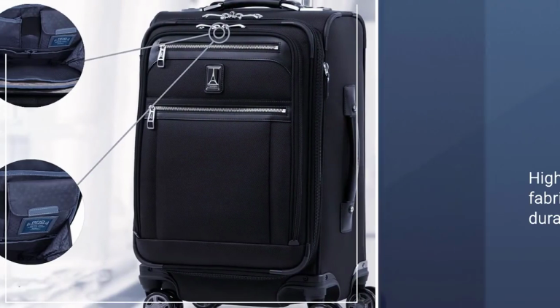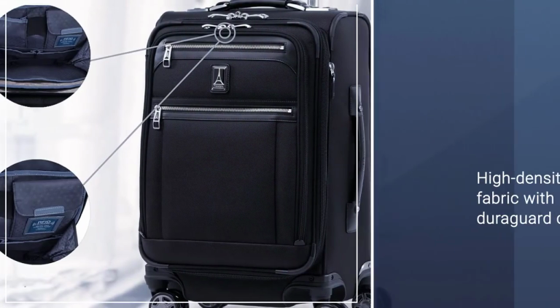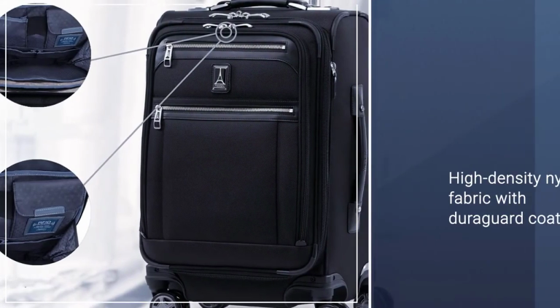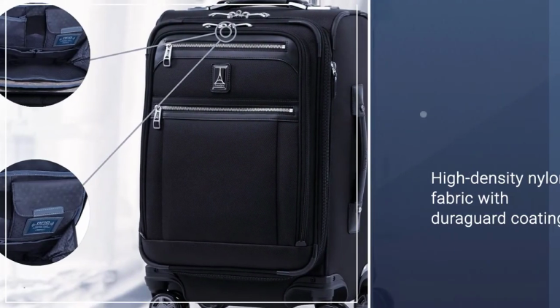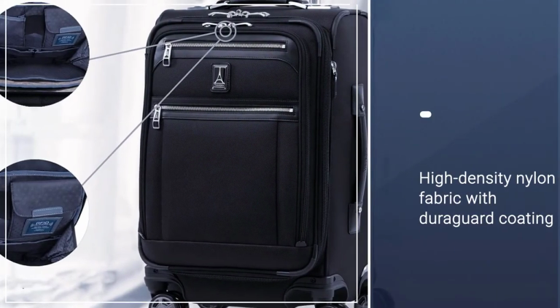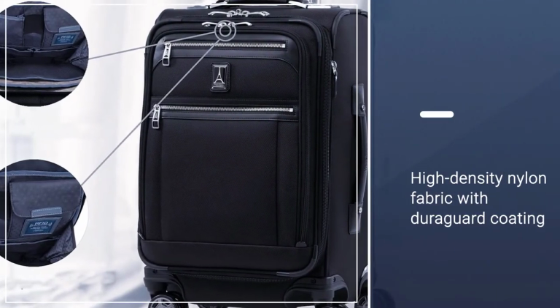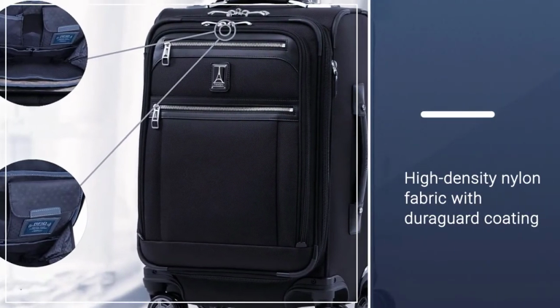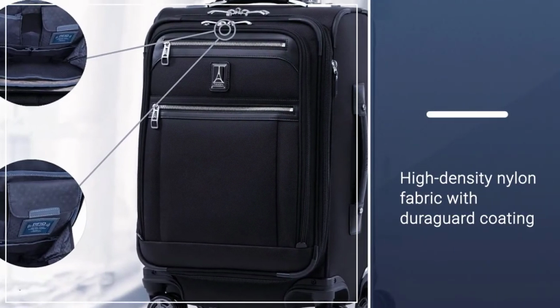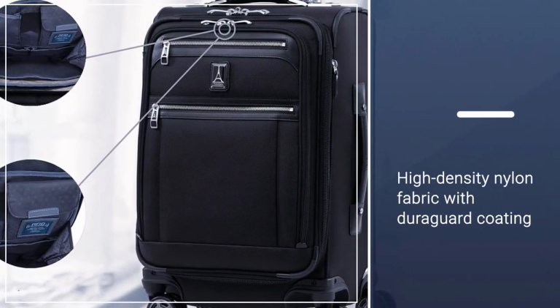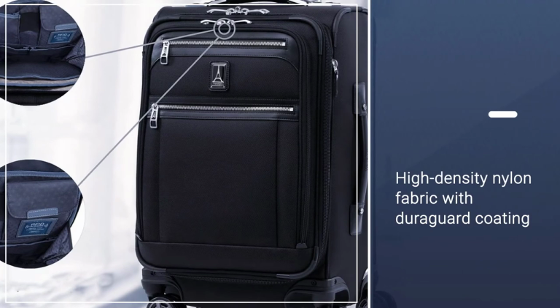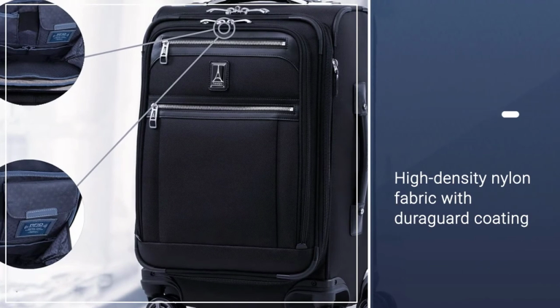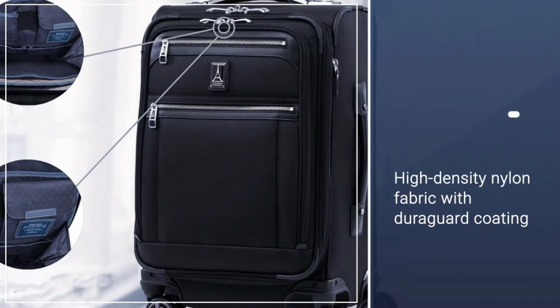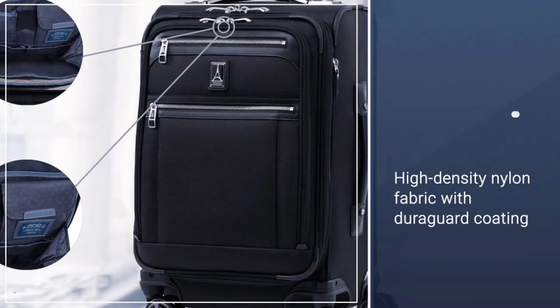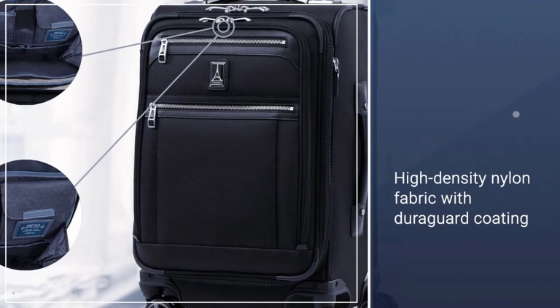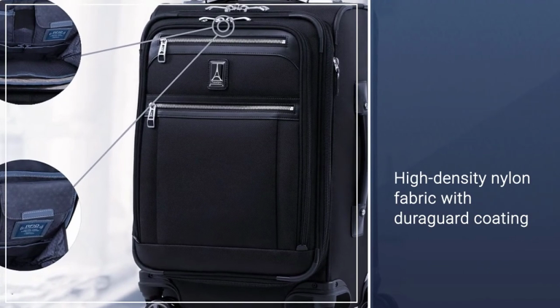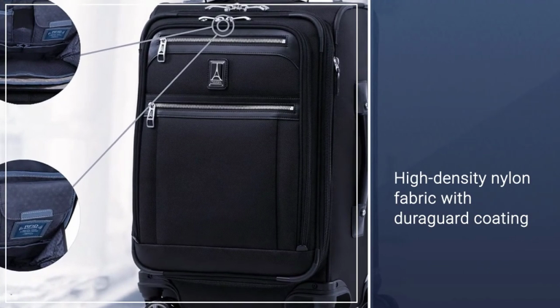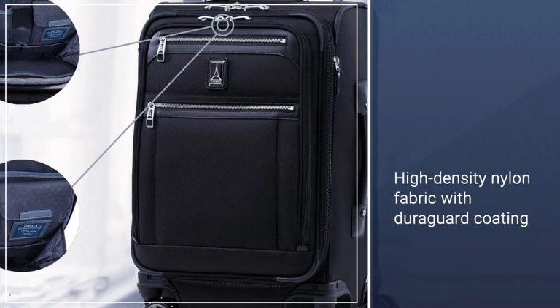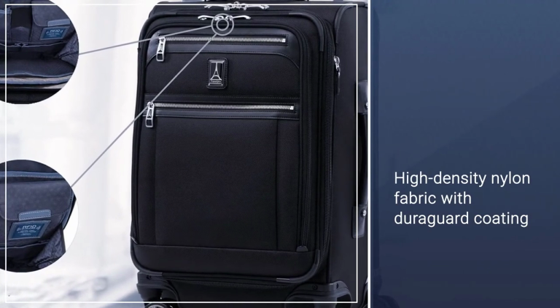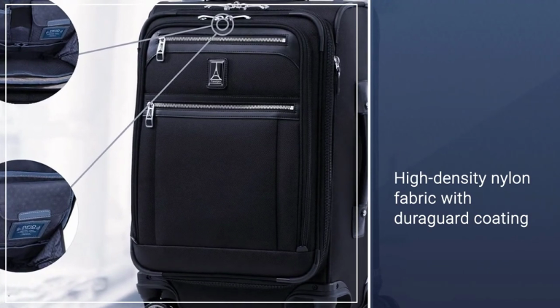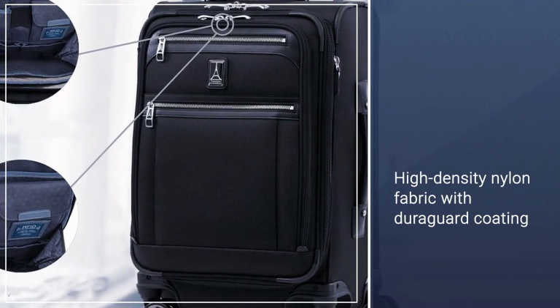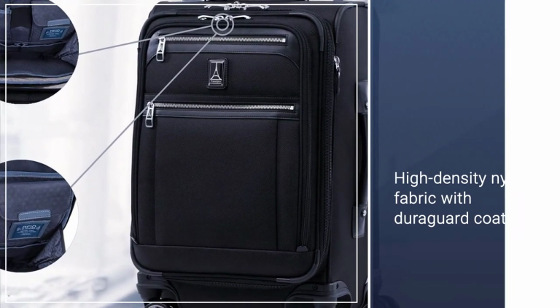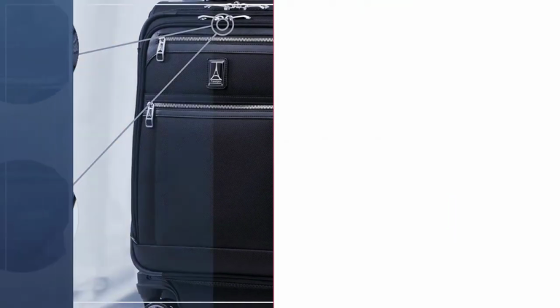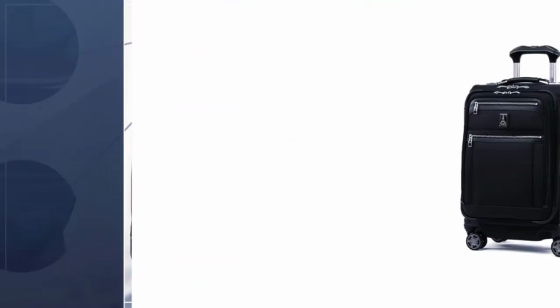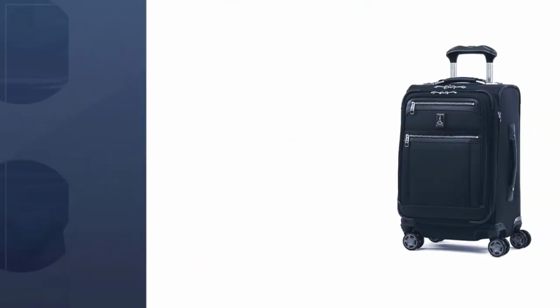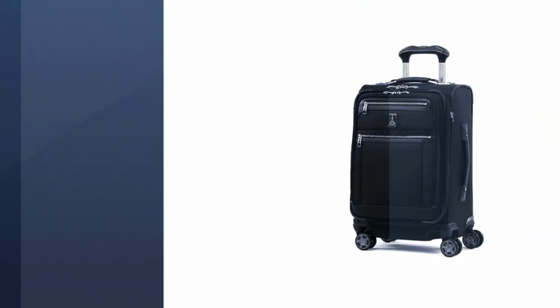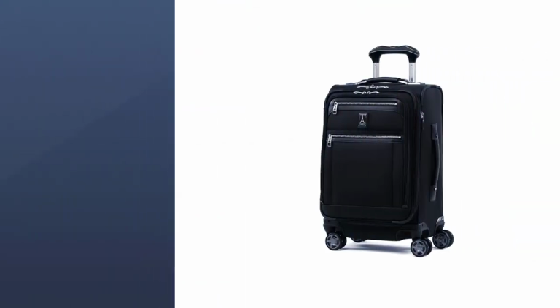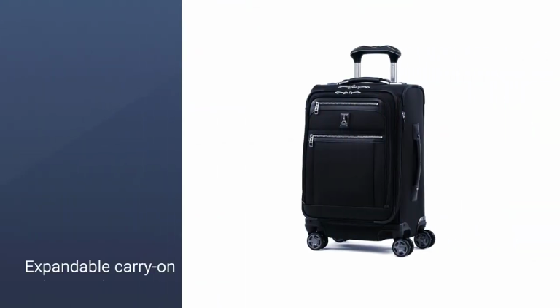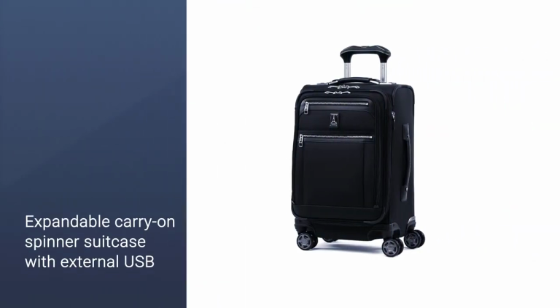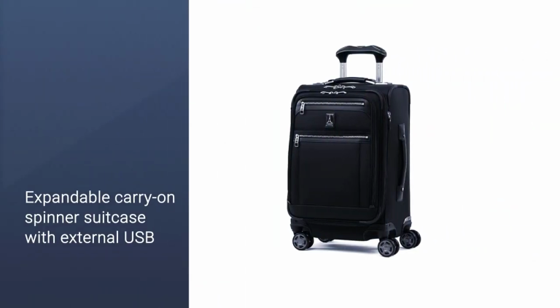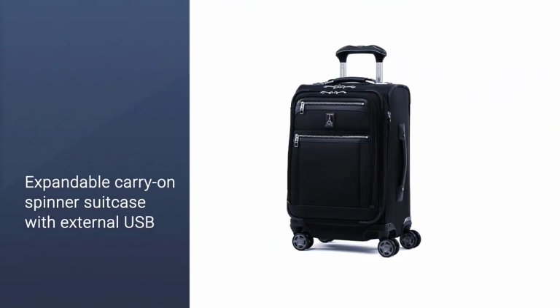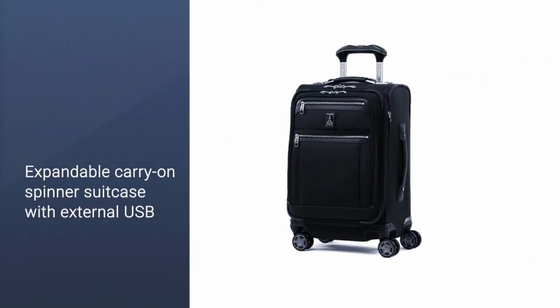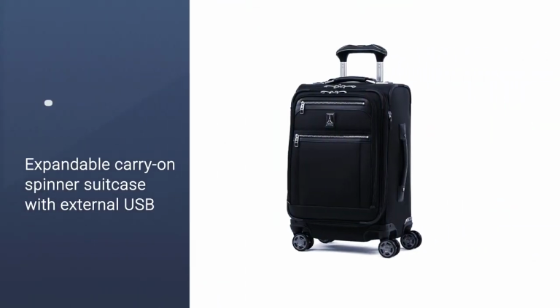I pack everything in the suitcase, put my parka, shawl, and any other stuff you want to grab quickly on top.